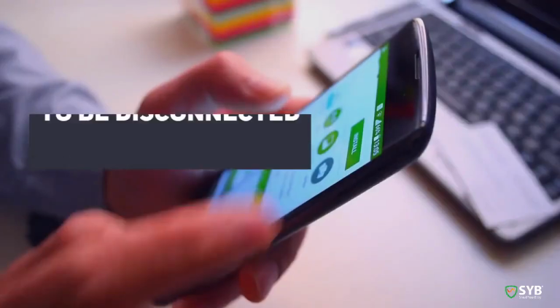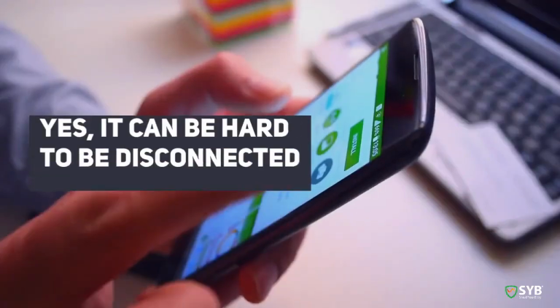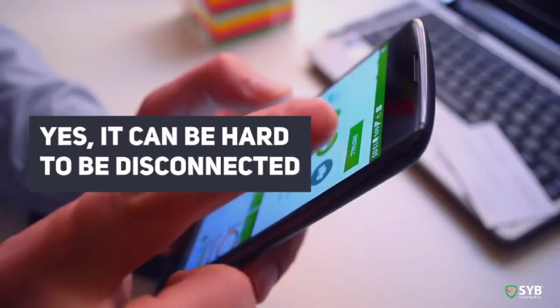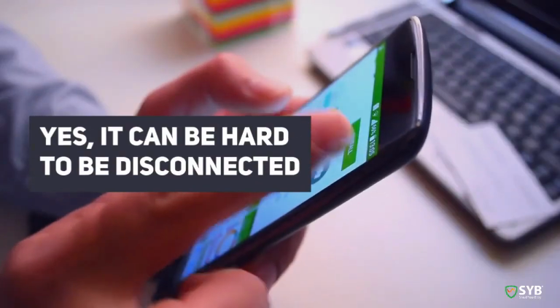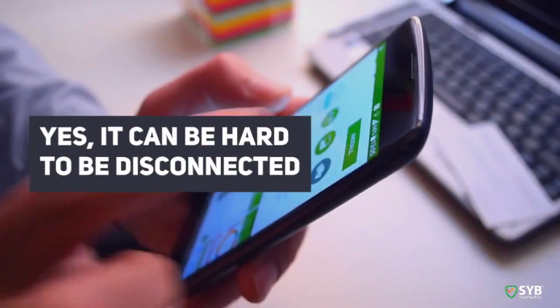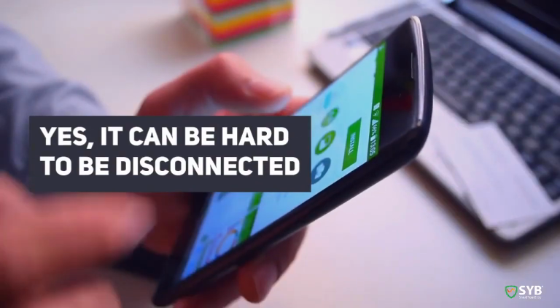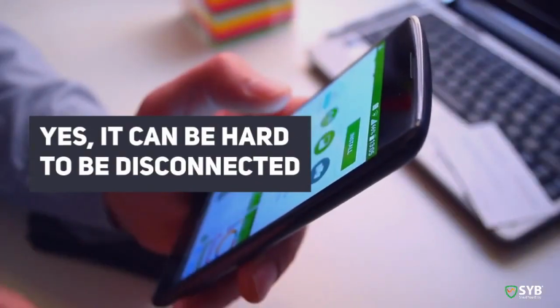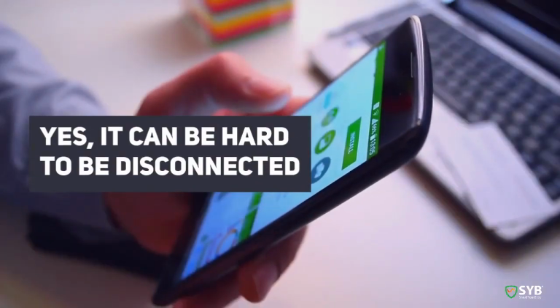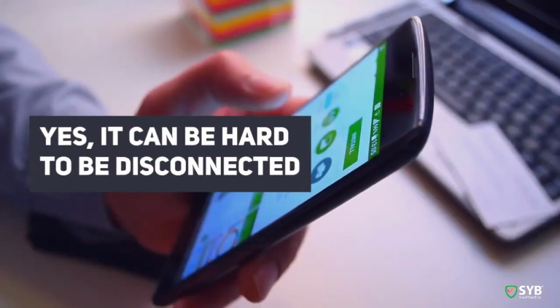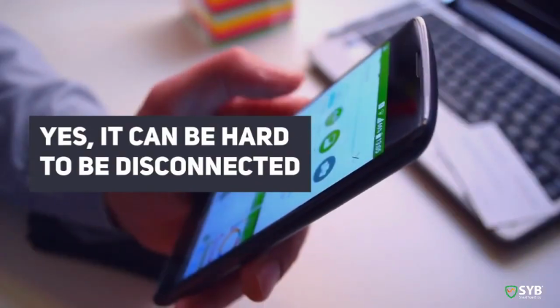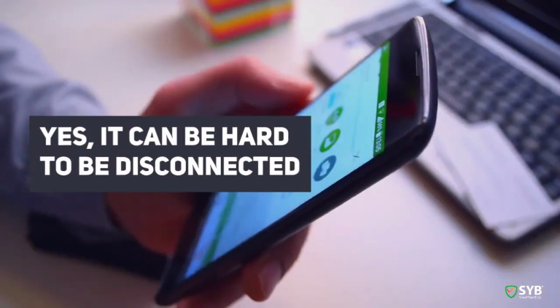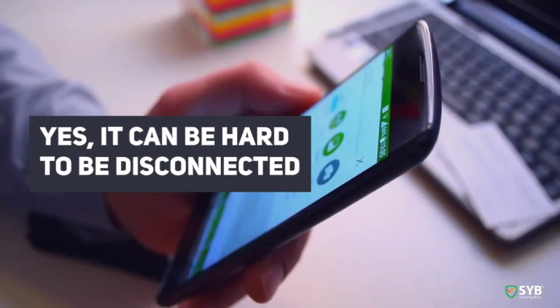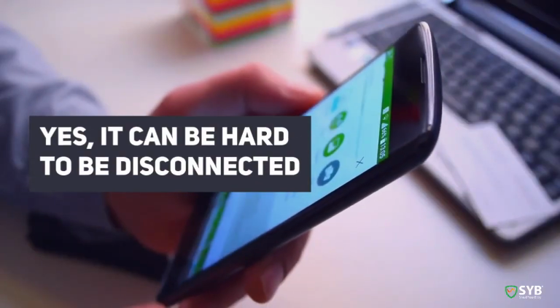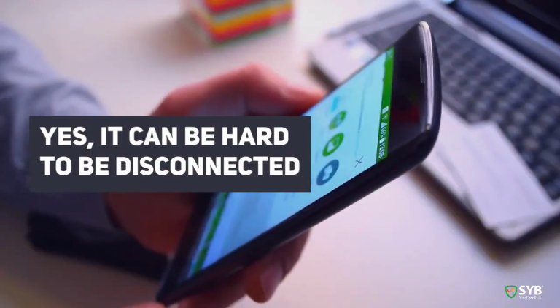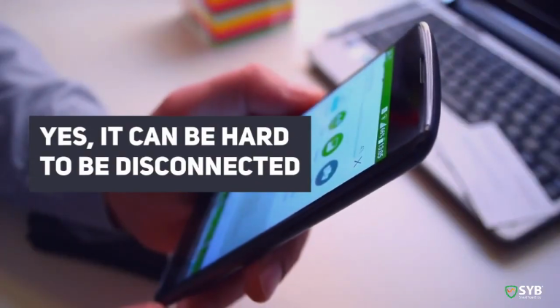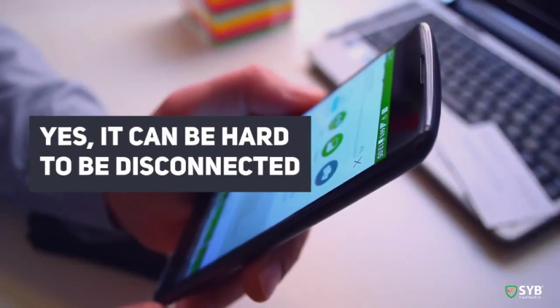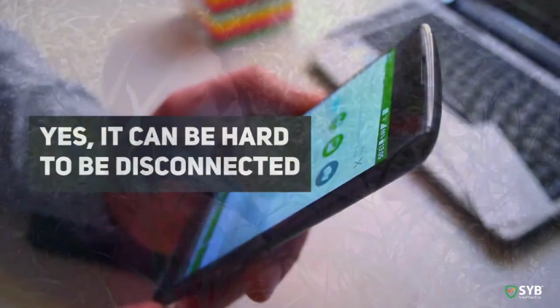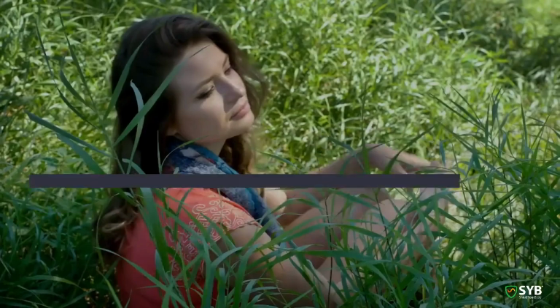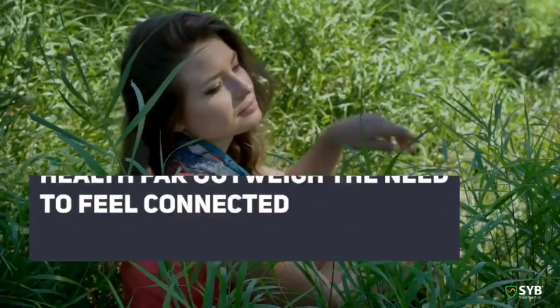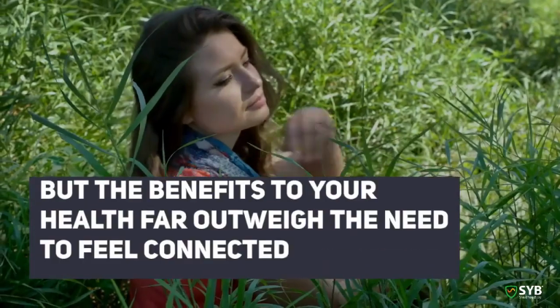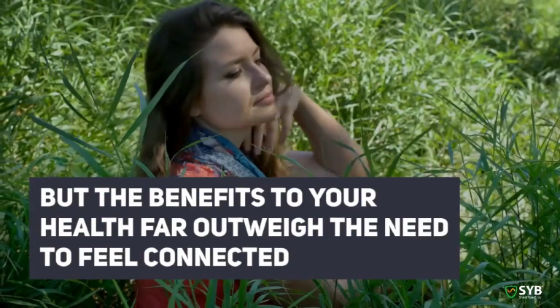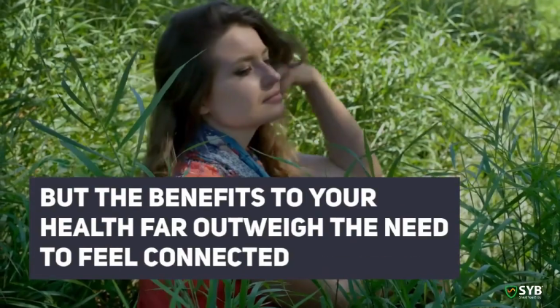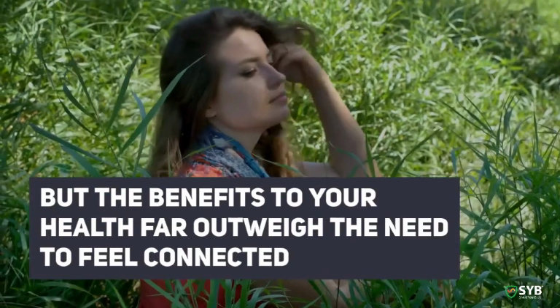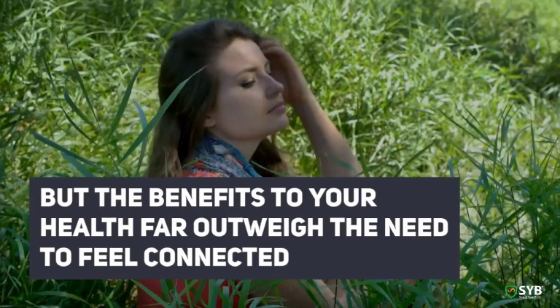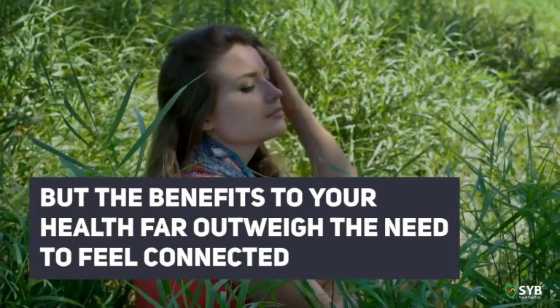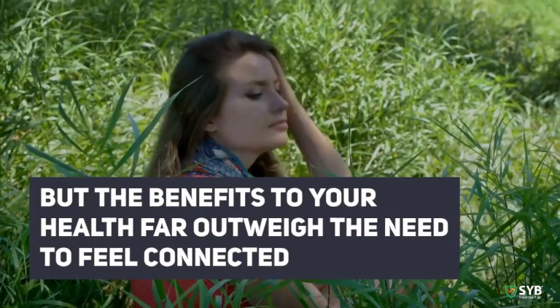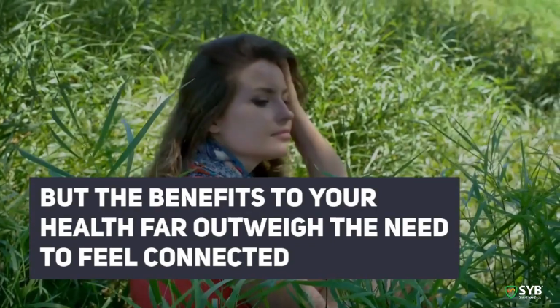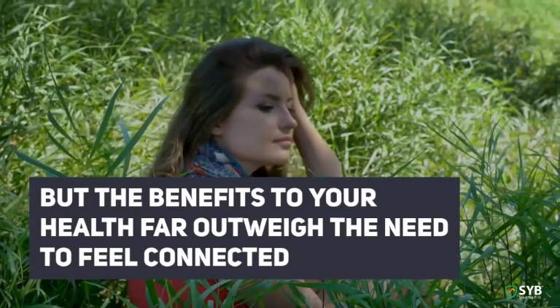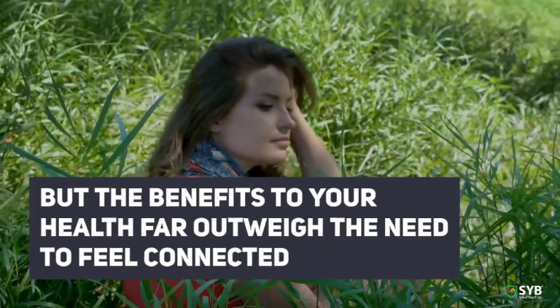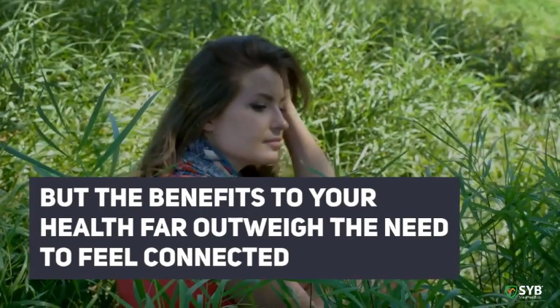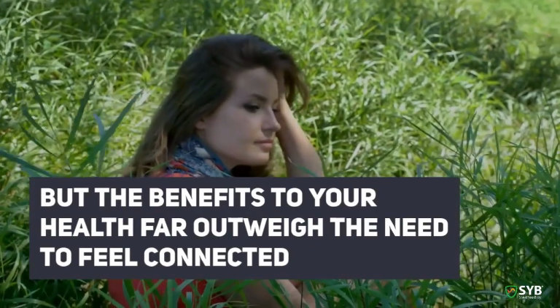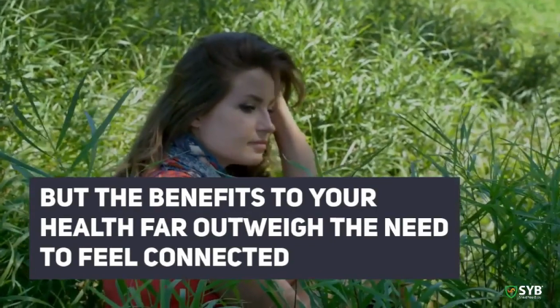Yes, it can be hard to be disconnected, but the benefits to your health far outweigh the need to feel connected.